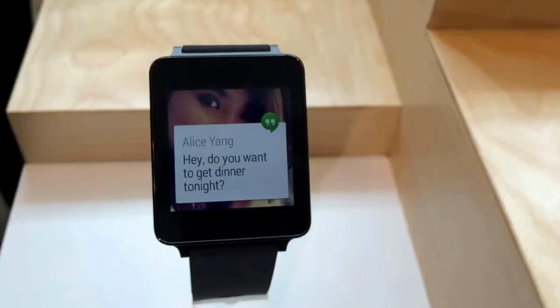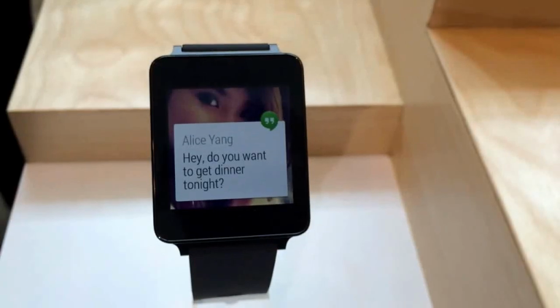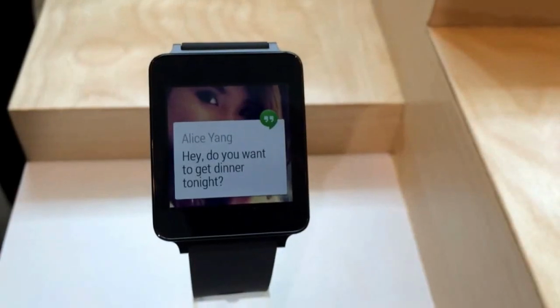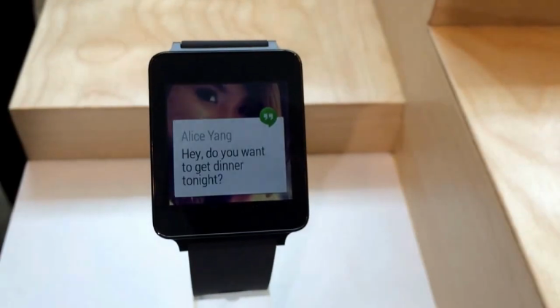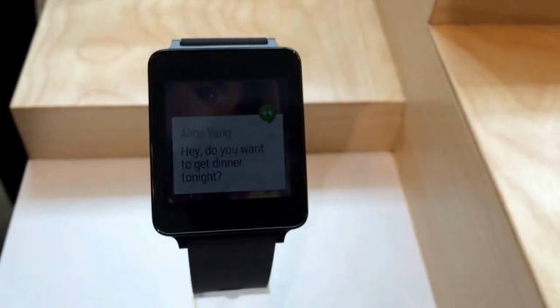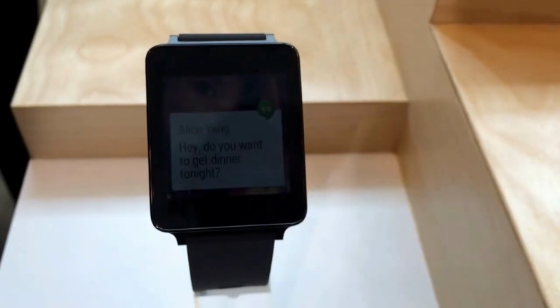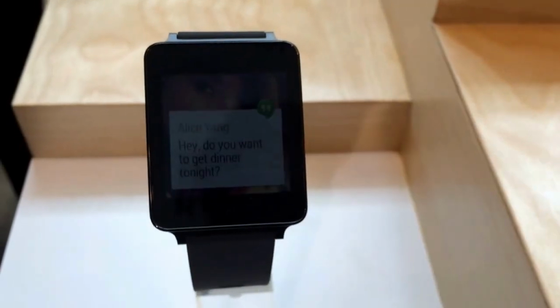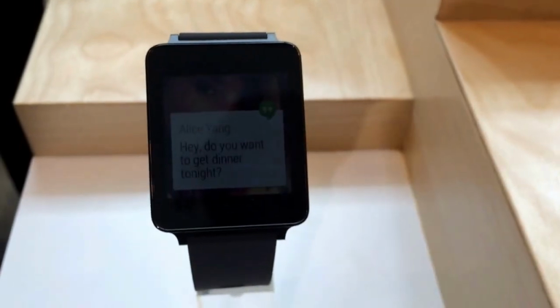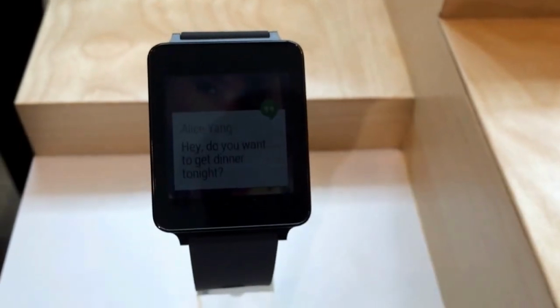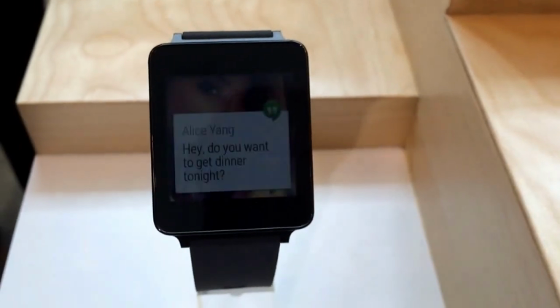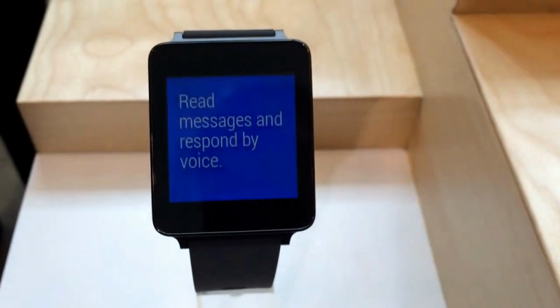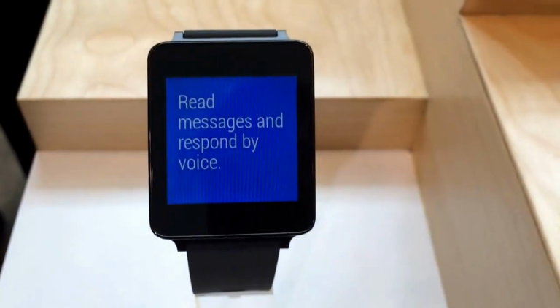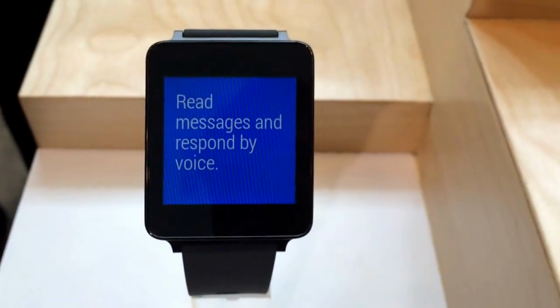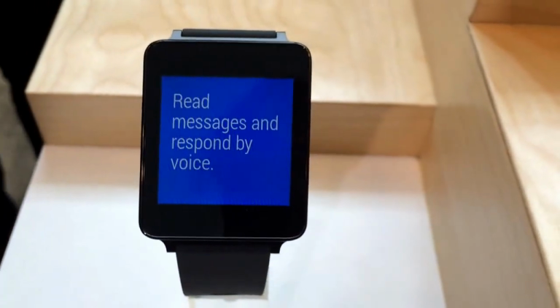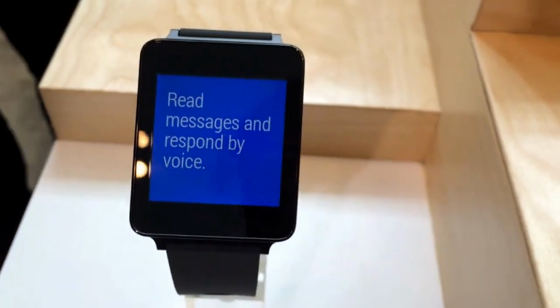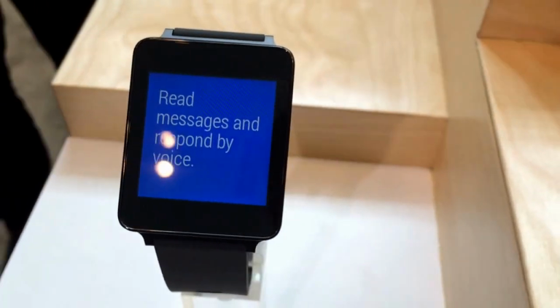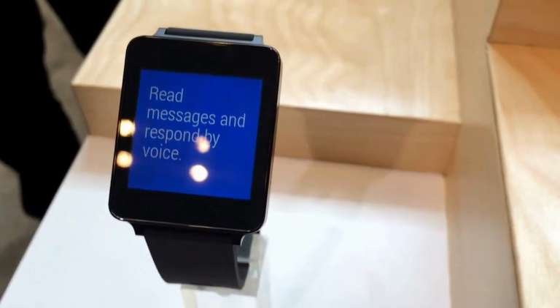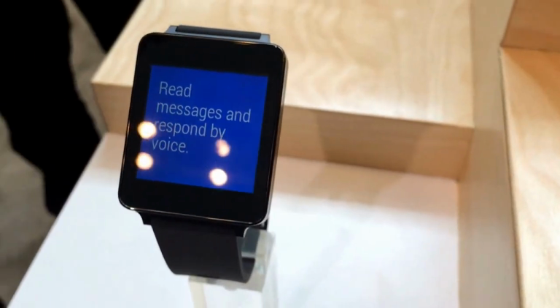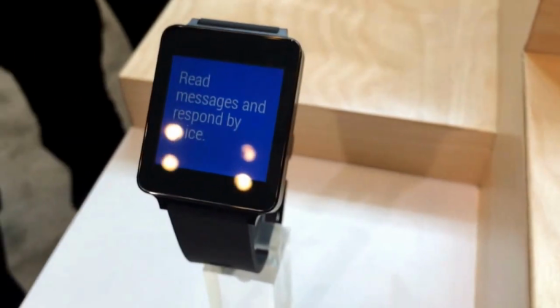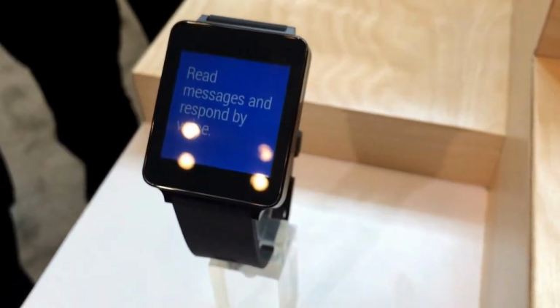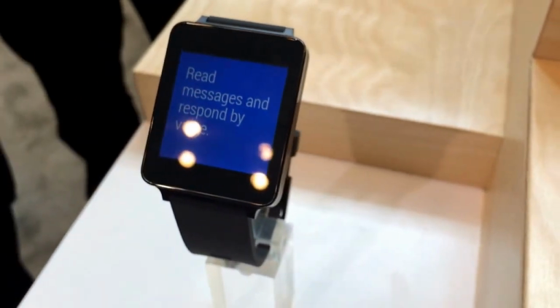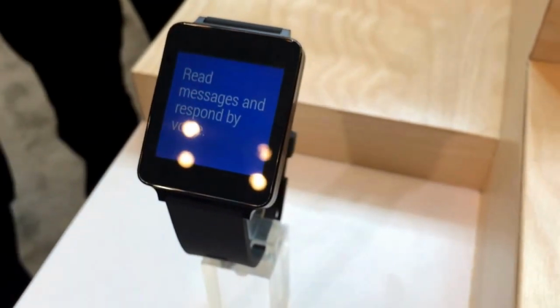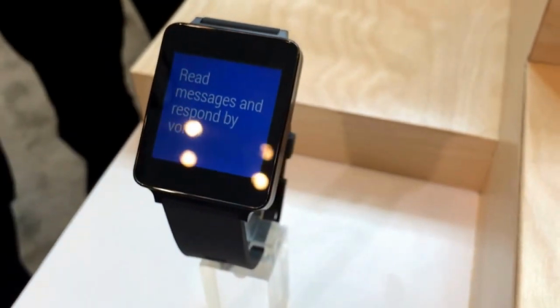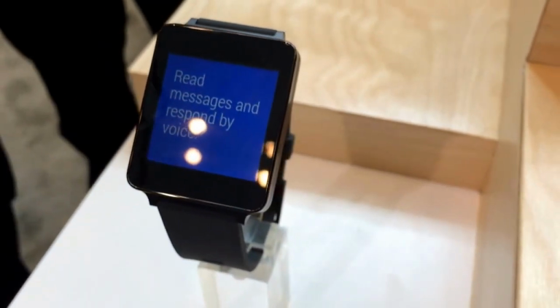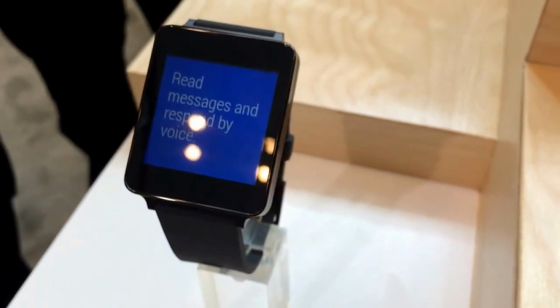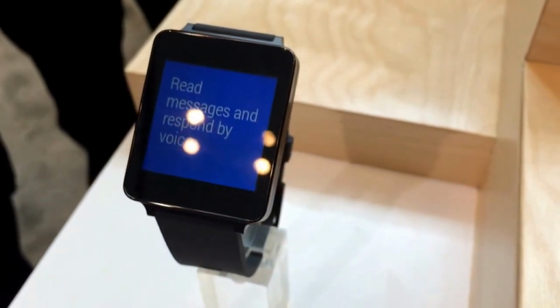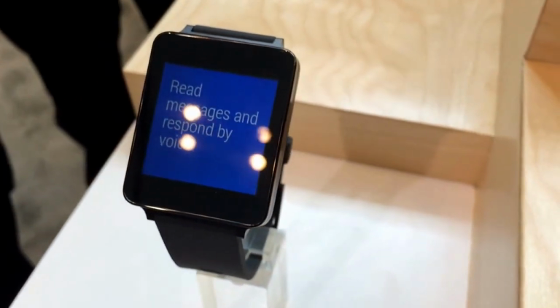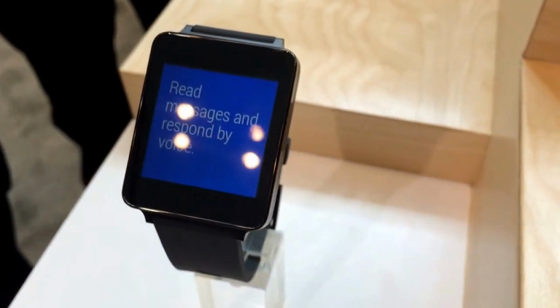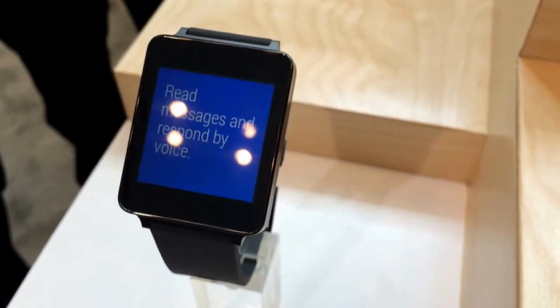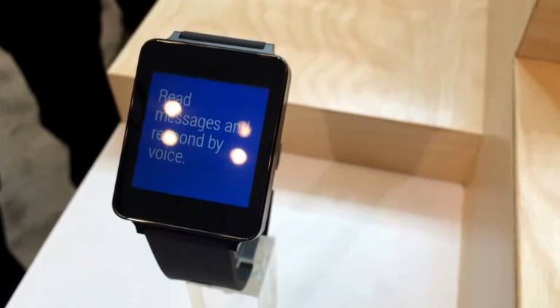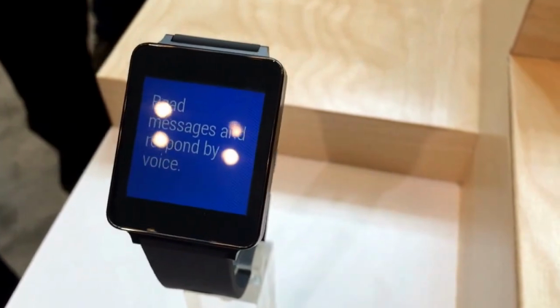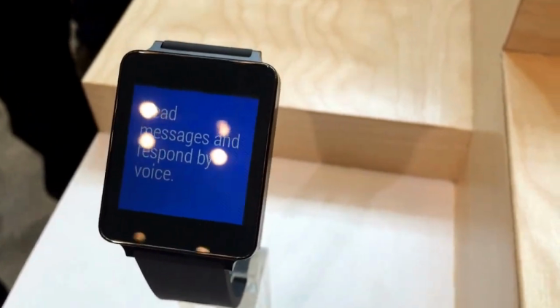I'm Scott Stein here at Google I/O with the LG G Watch, one of three Android Wear watches.